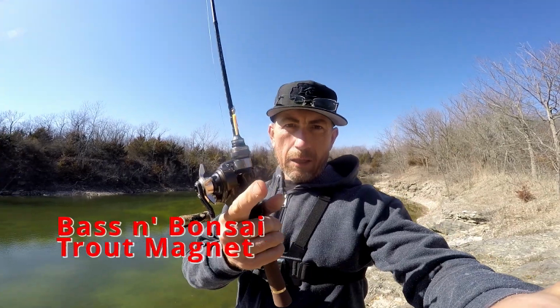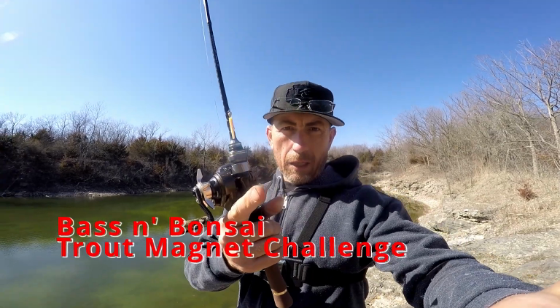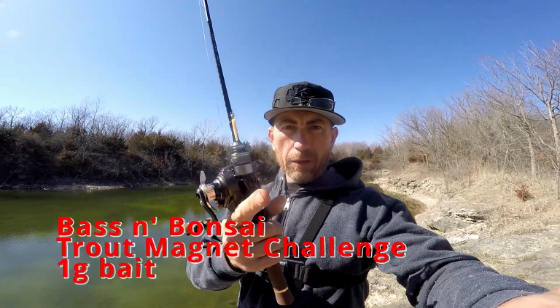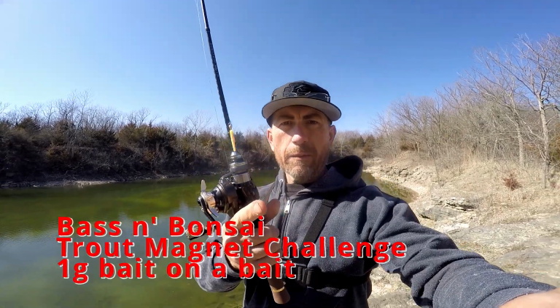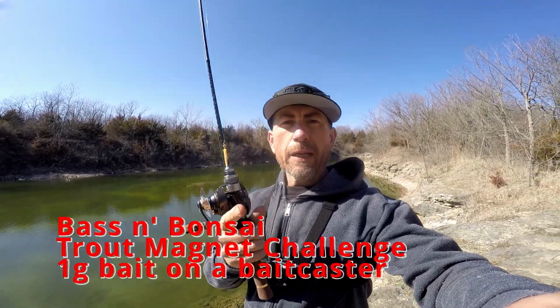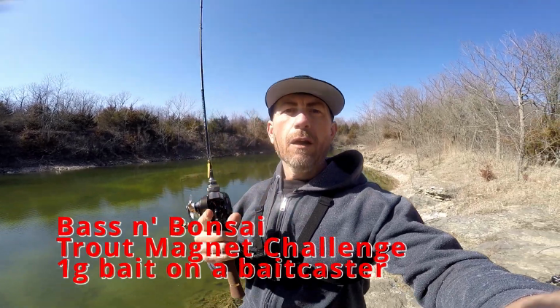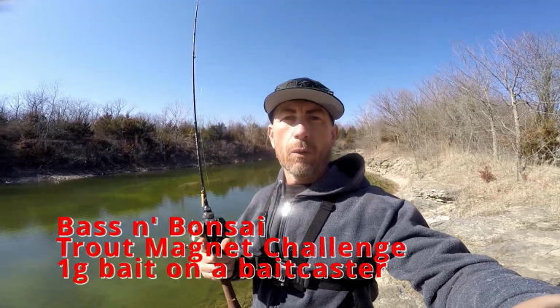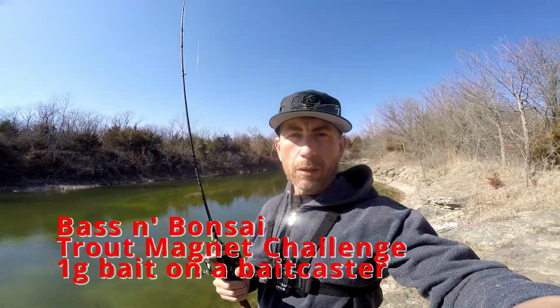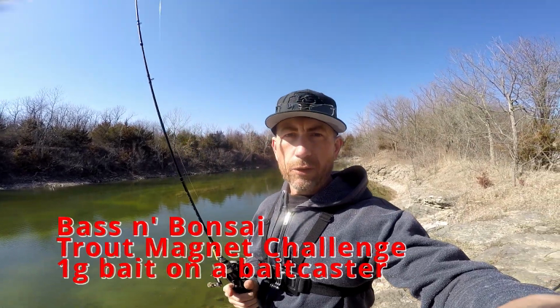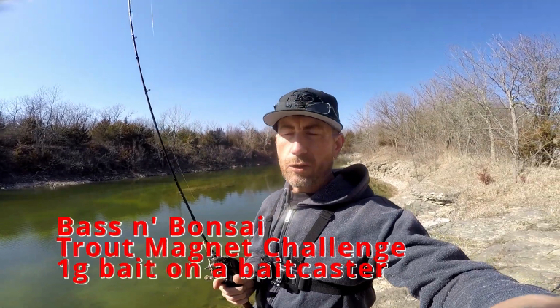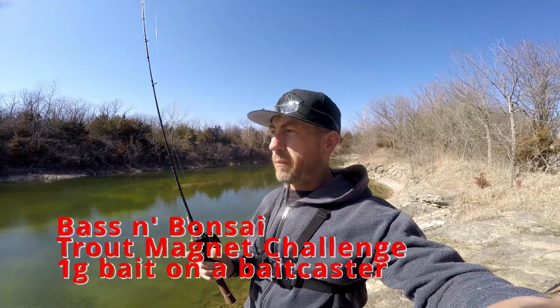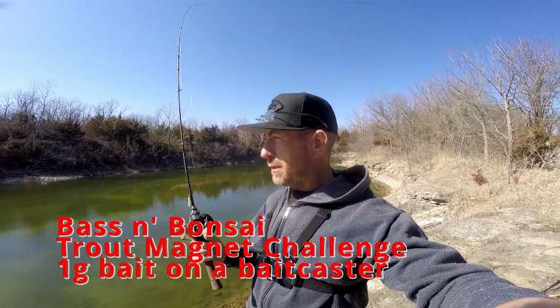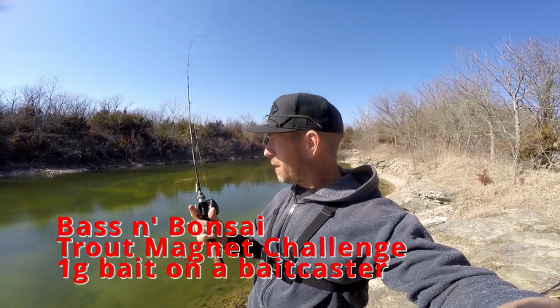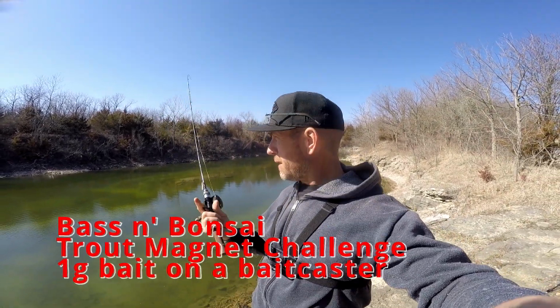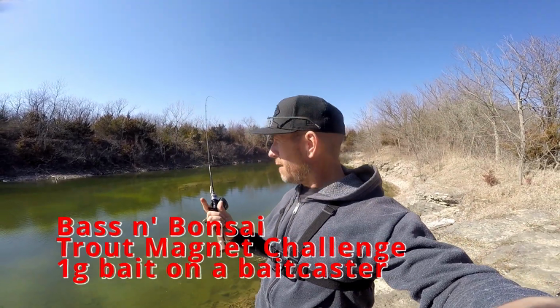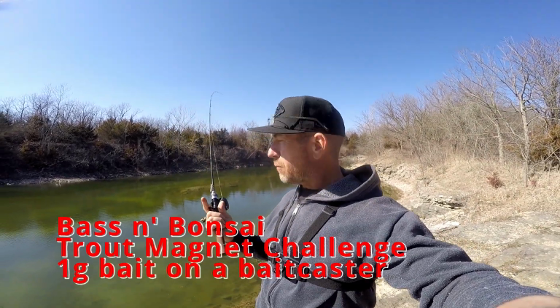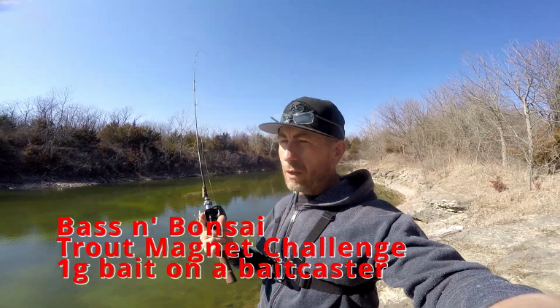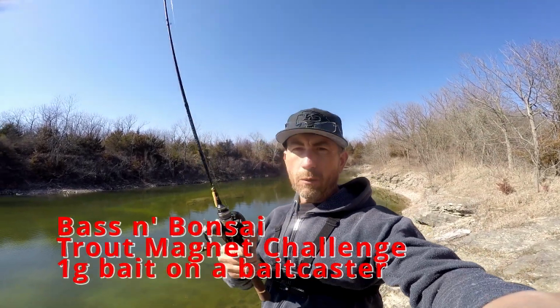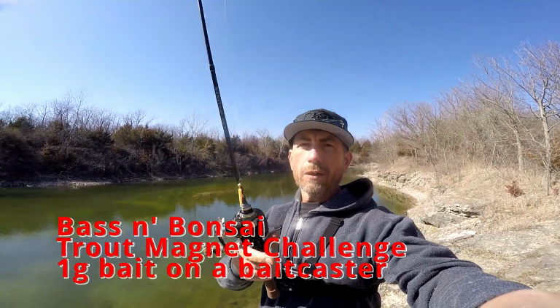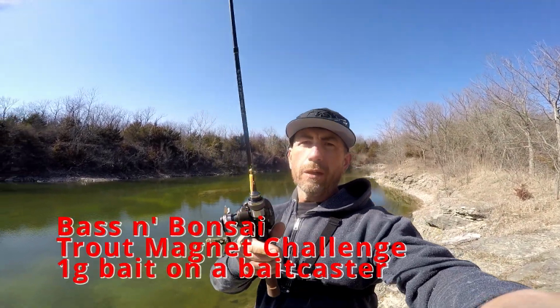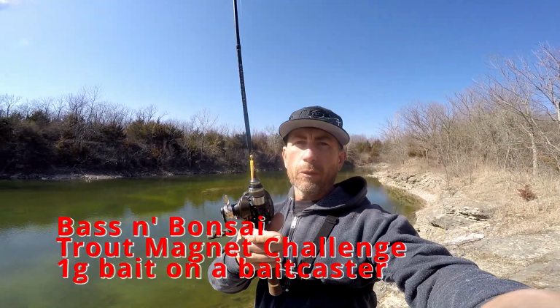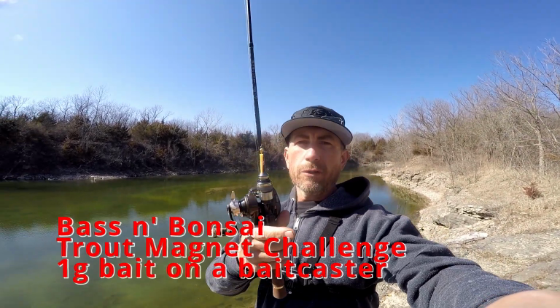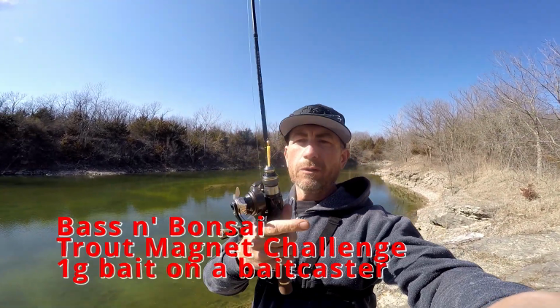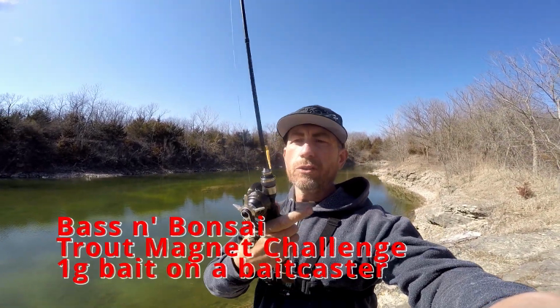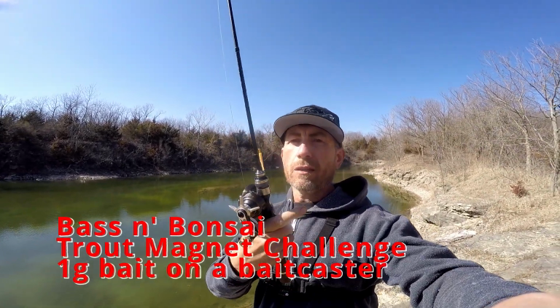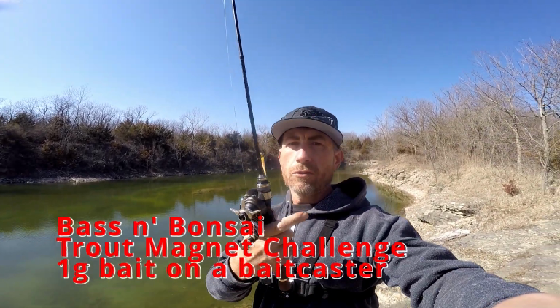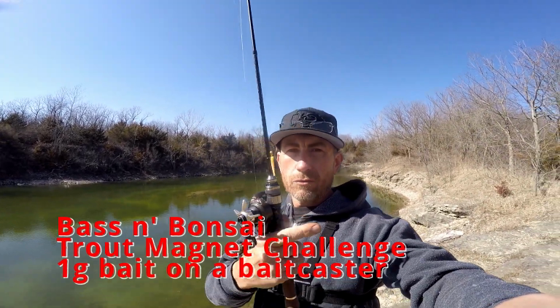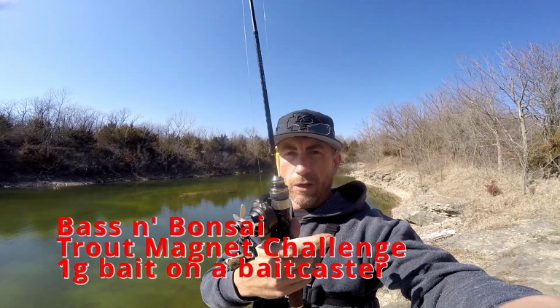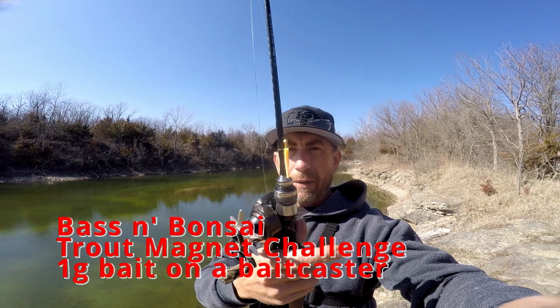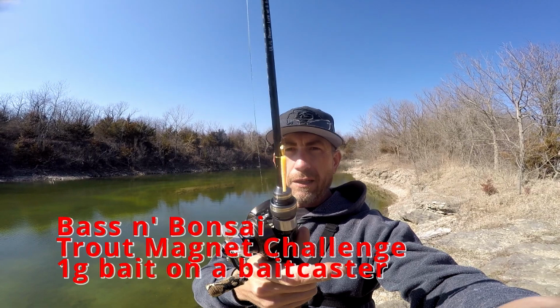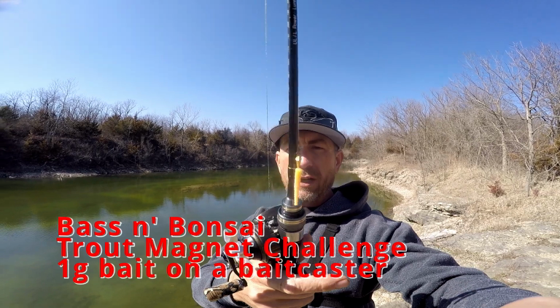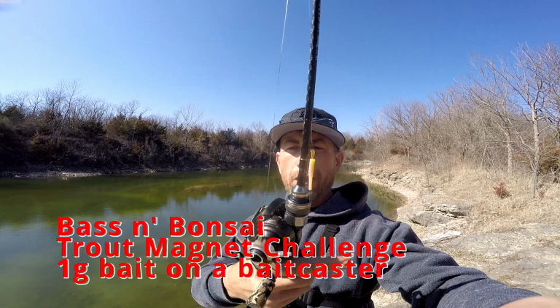Hello everybody, welcome to the show. Bass Bonsai, we're out on the water and we're going to do a little challenge — the Trout Magnet Challenge.